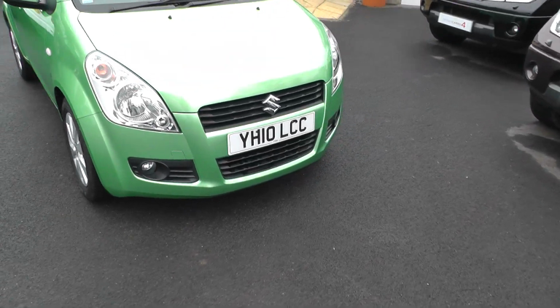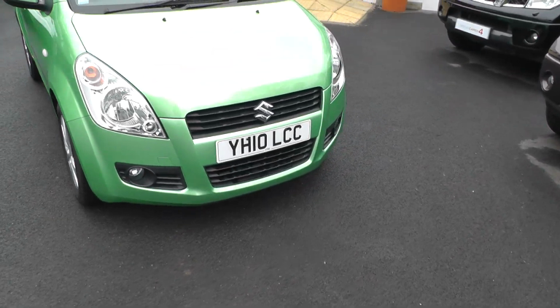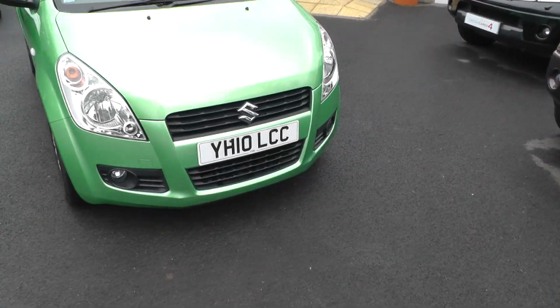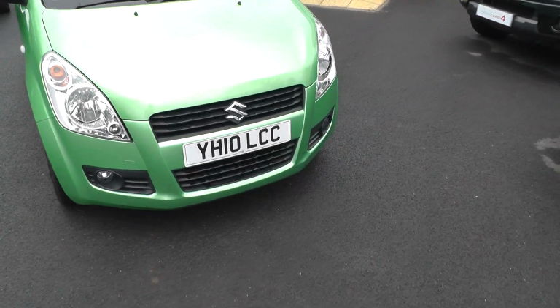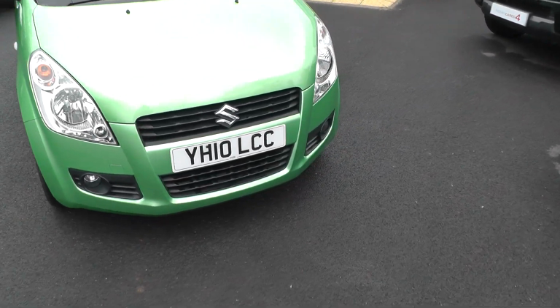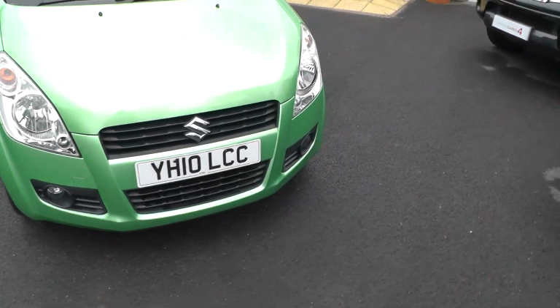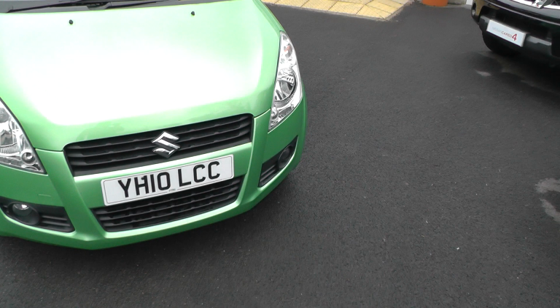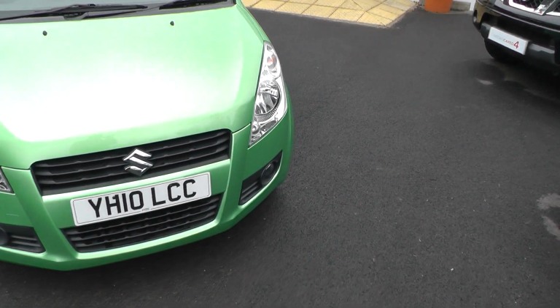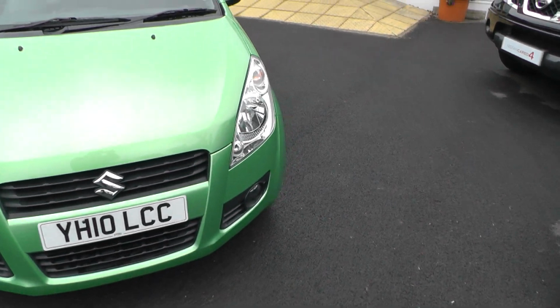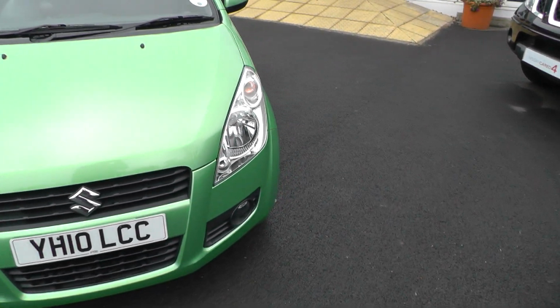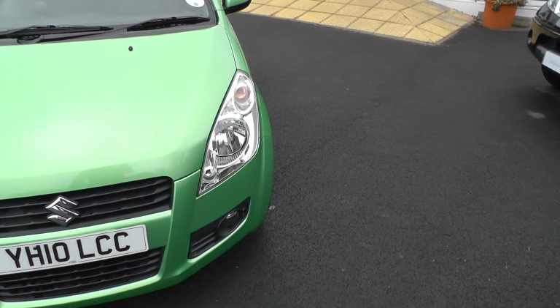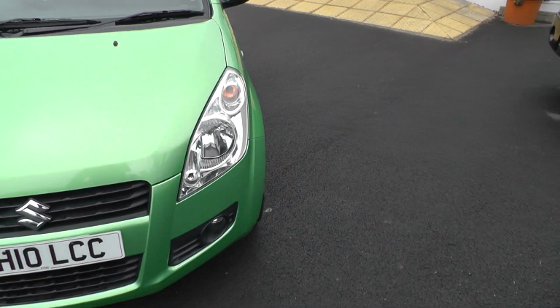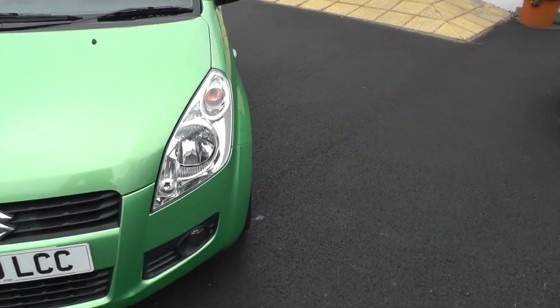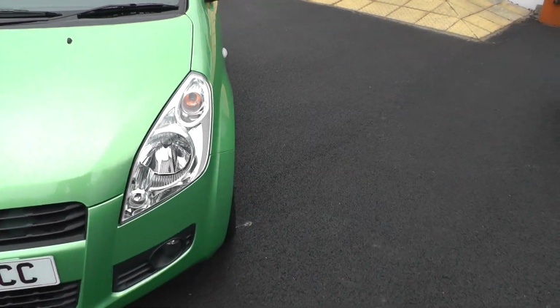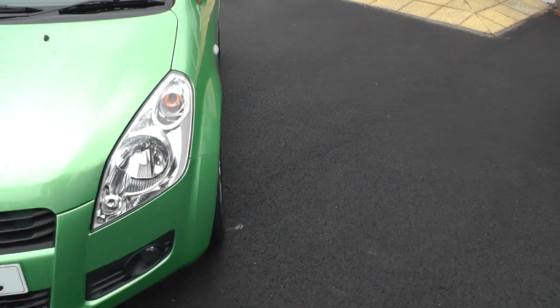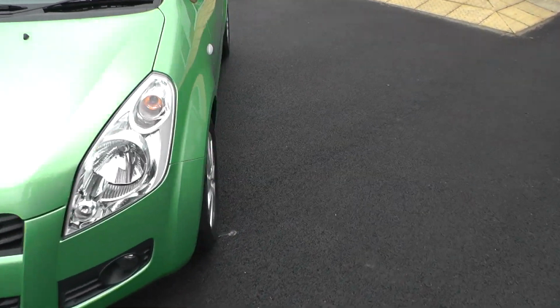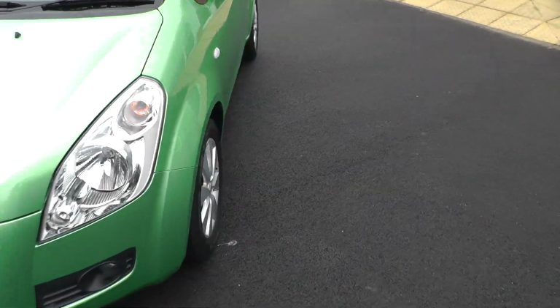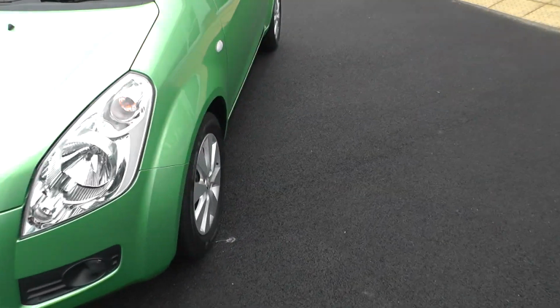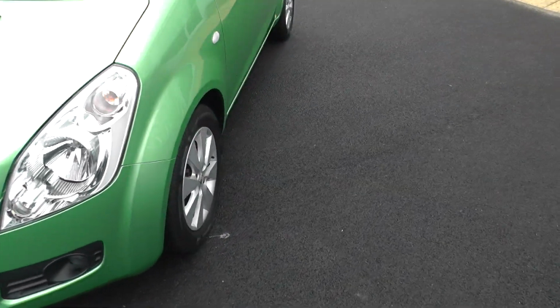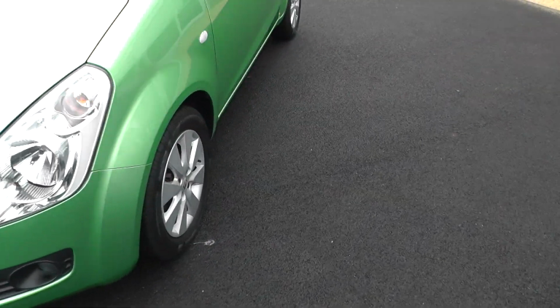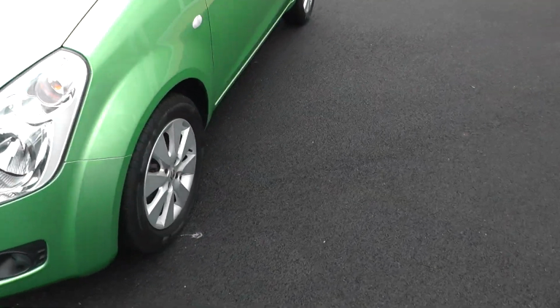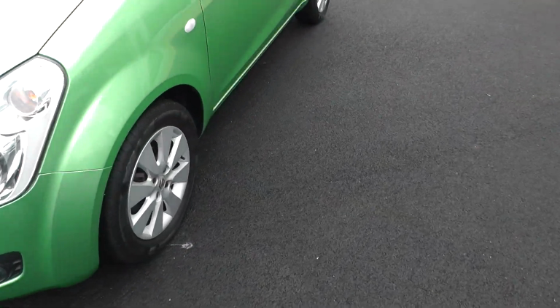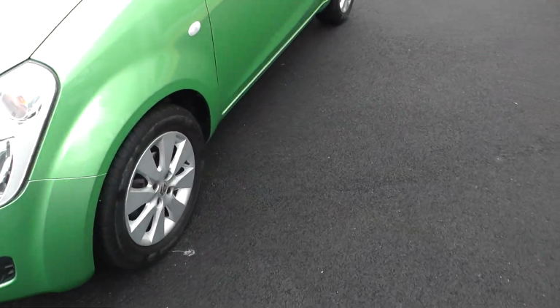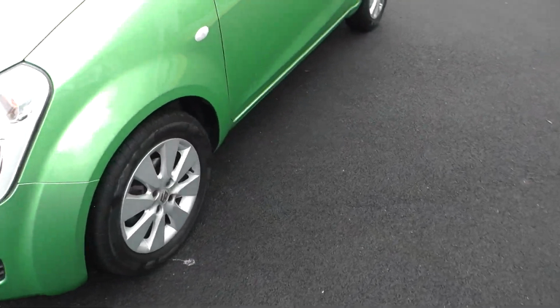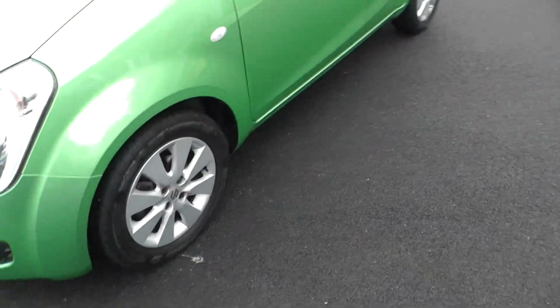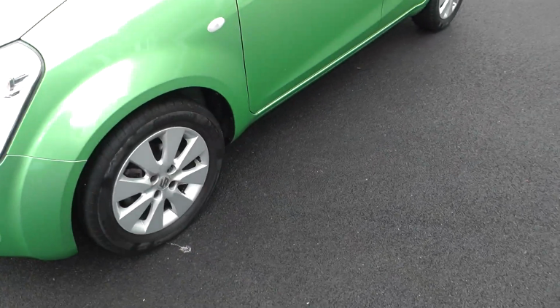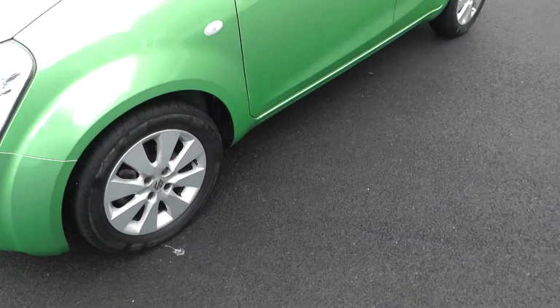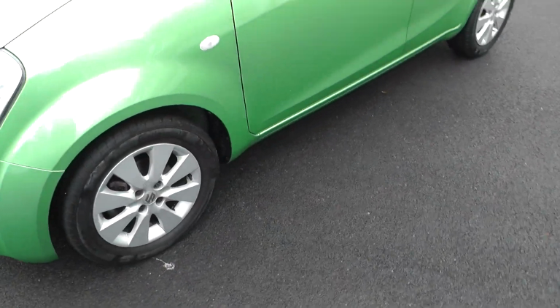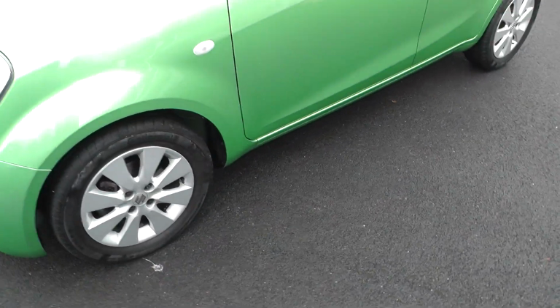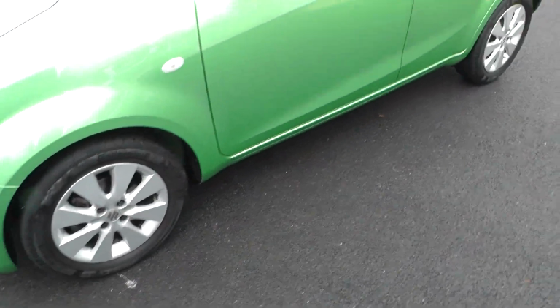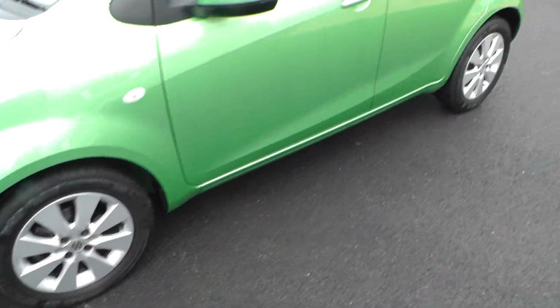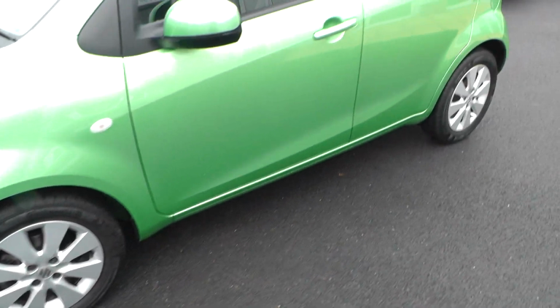It features front fog lamps and alloy wheels.